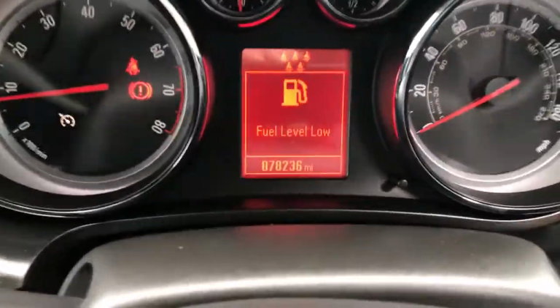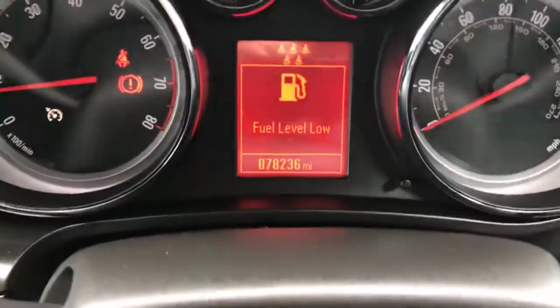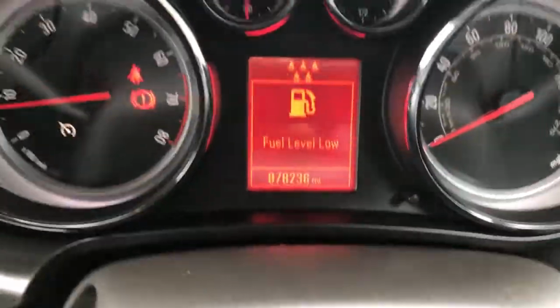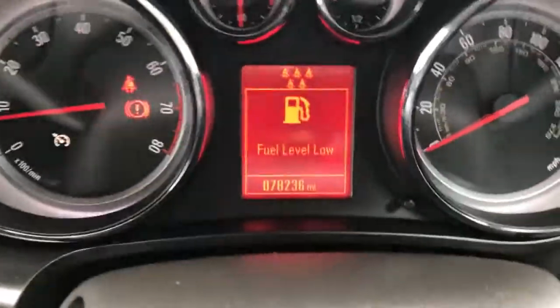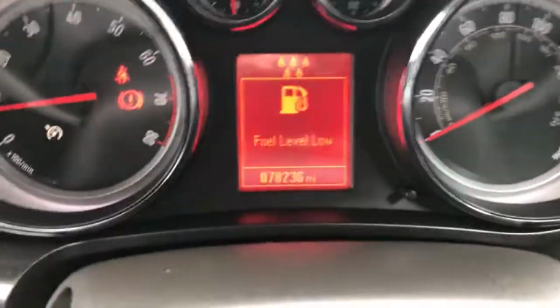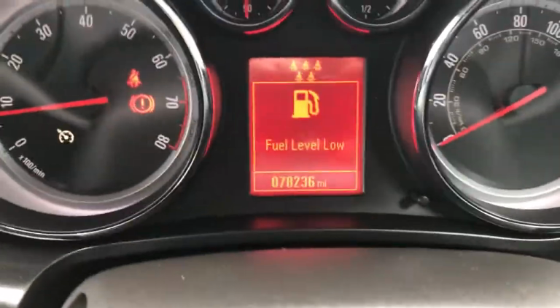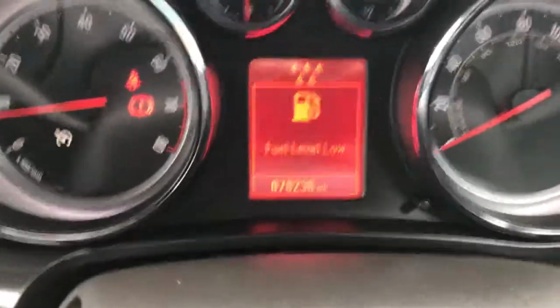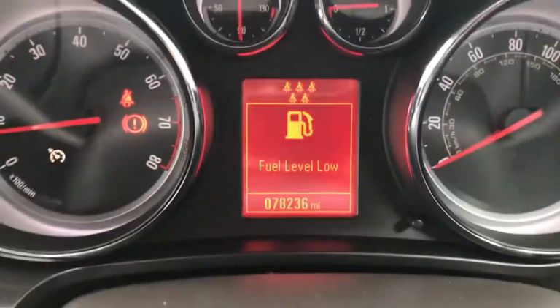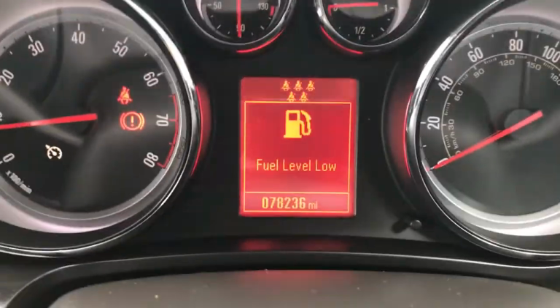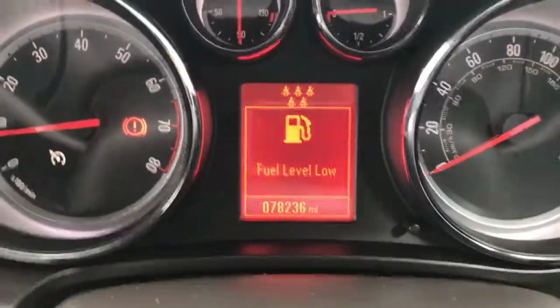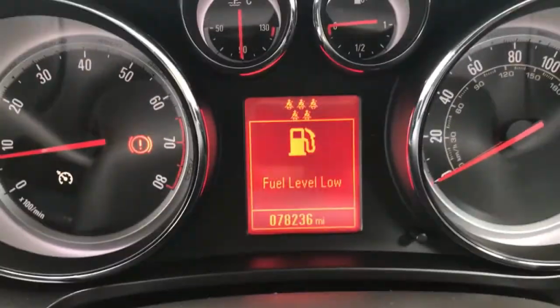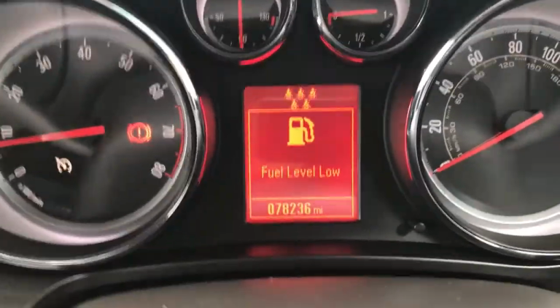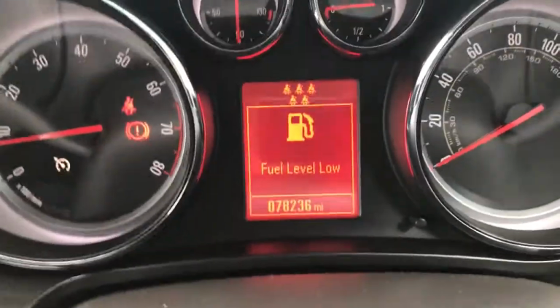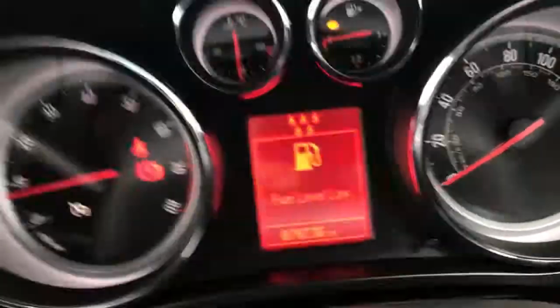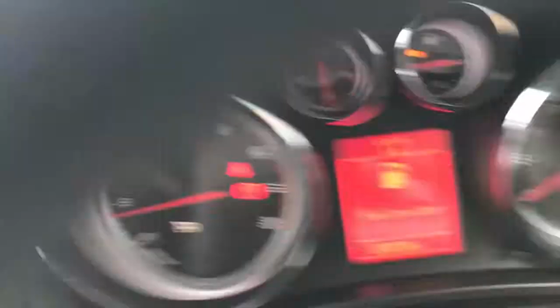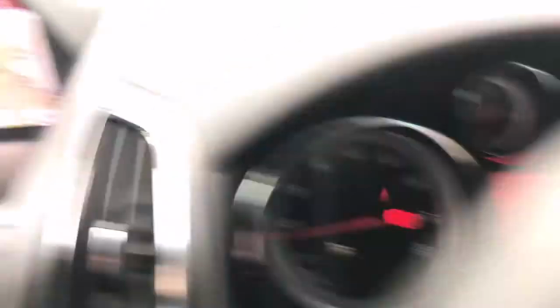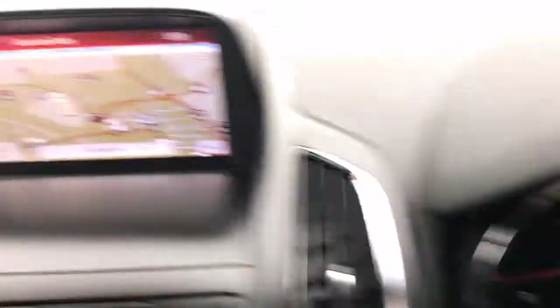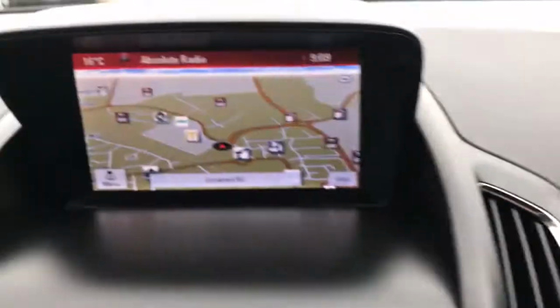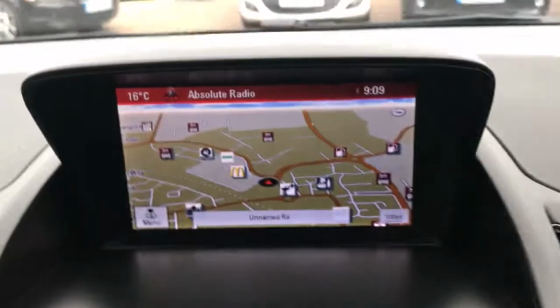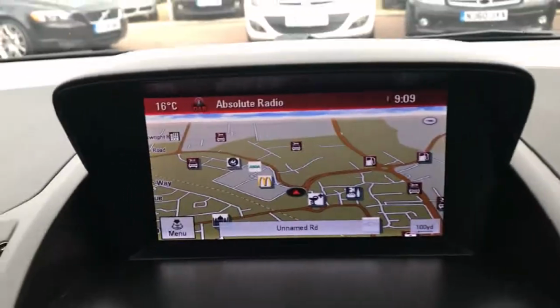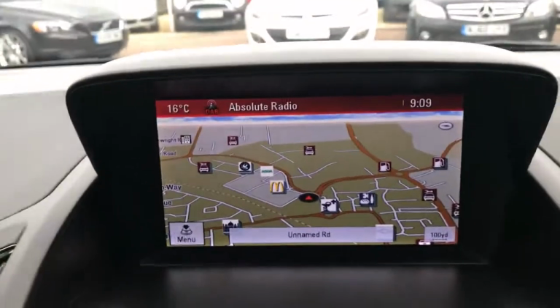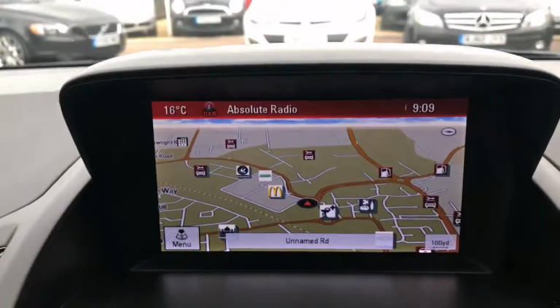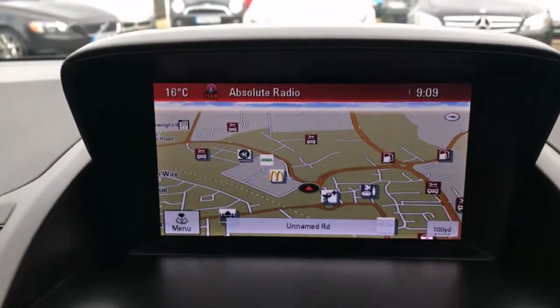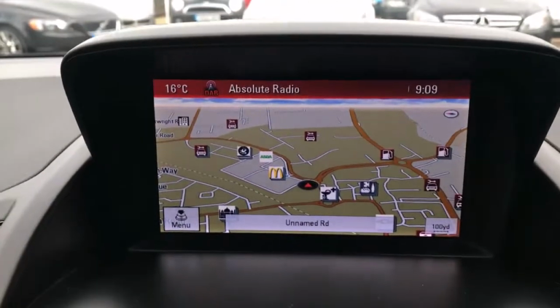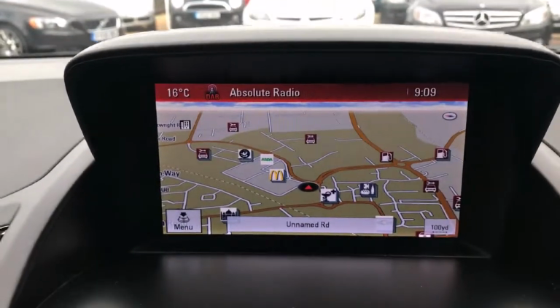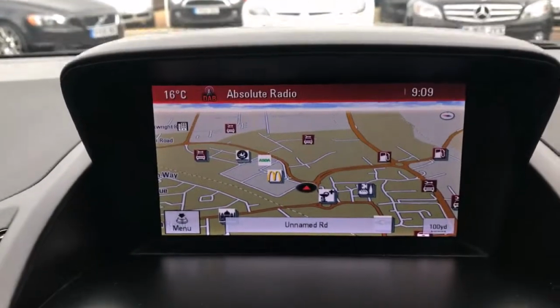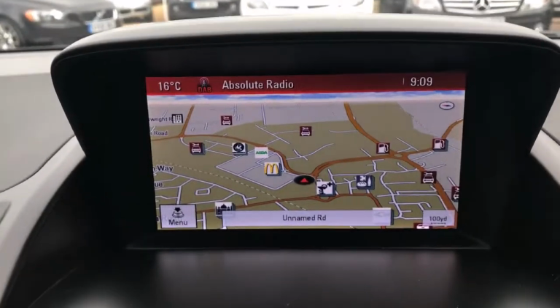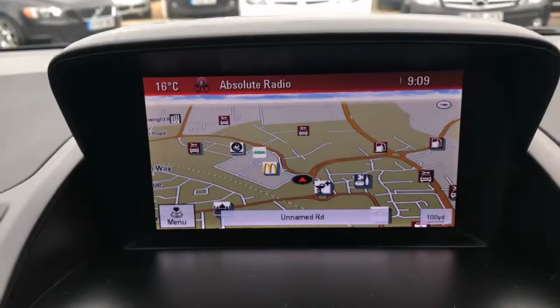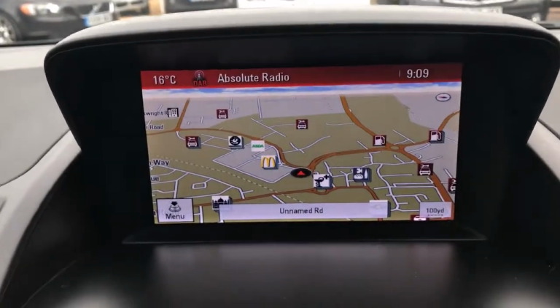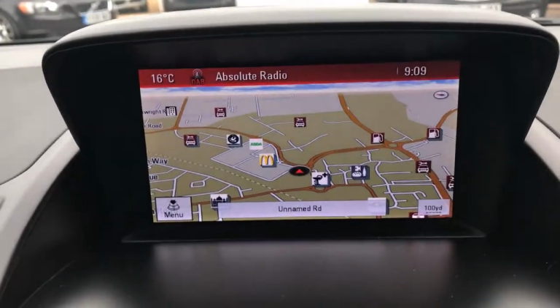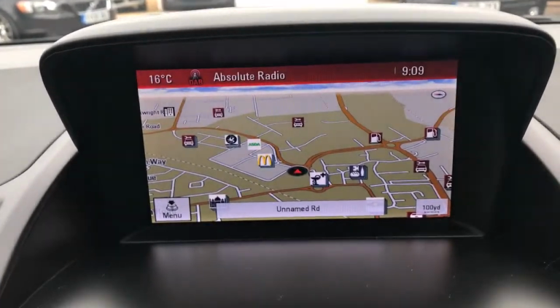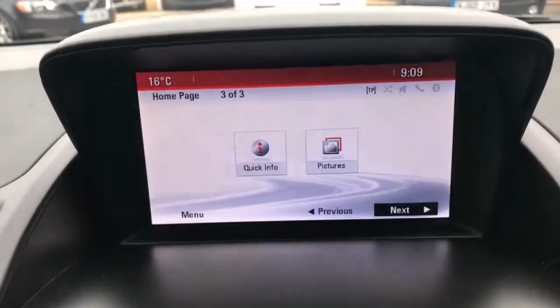There's the mileage — 78,236 miles — and your satellite navigation screen.